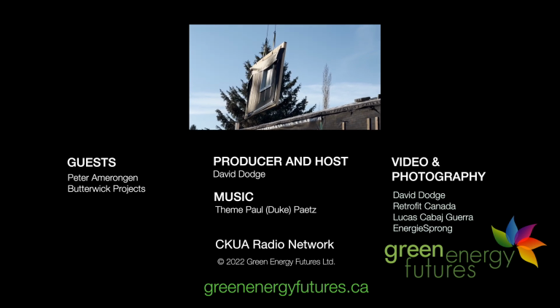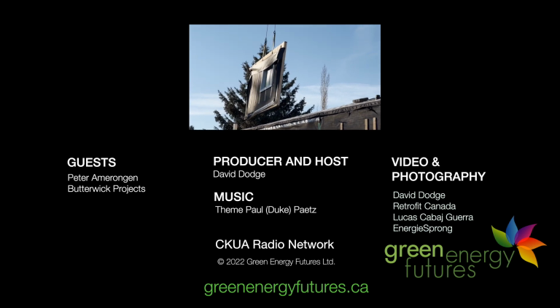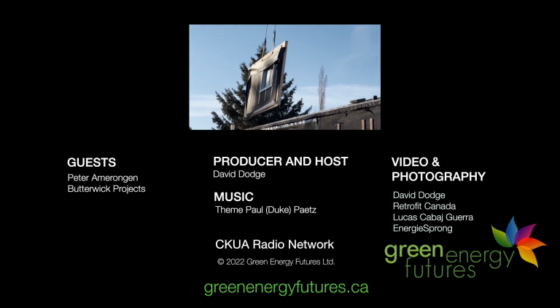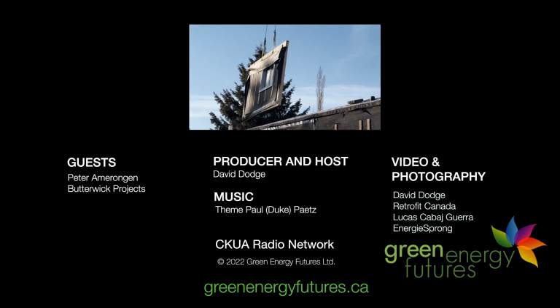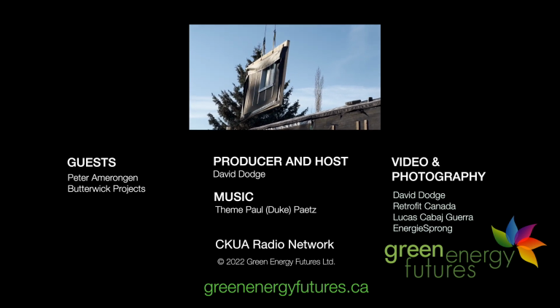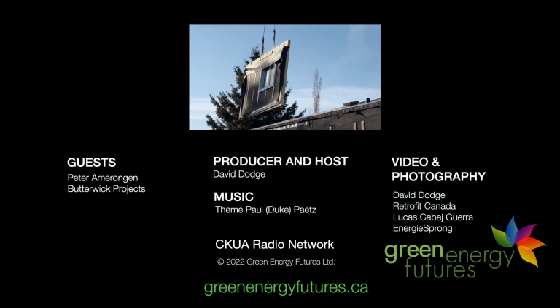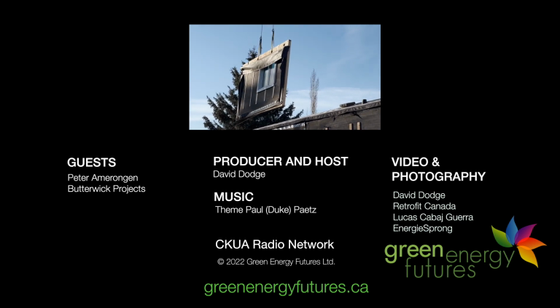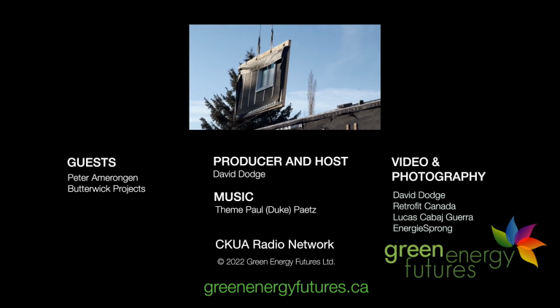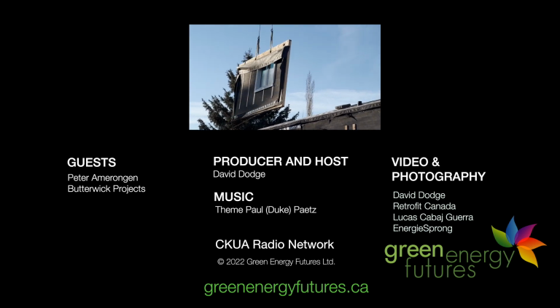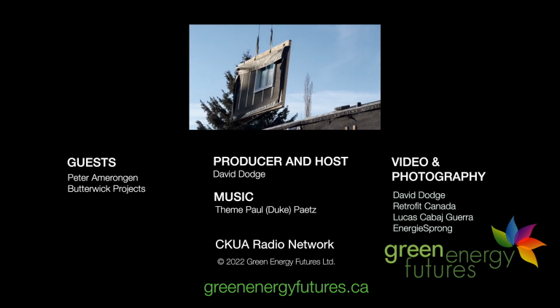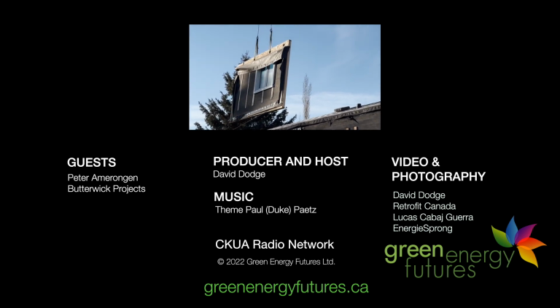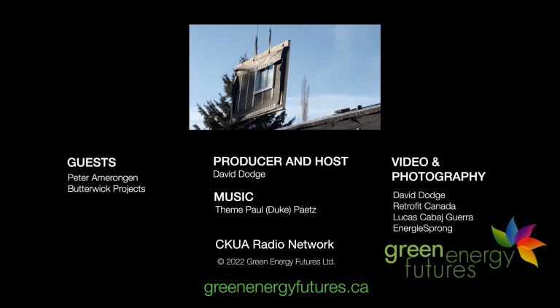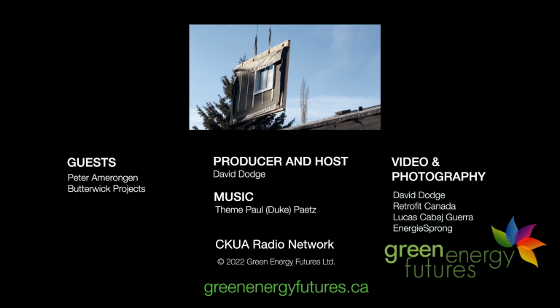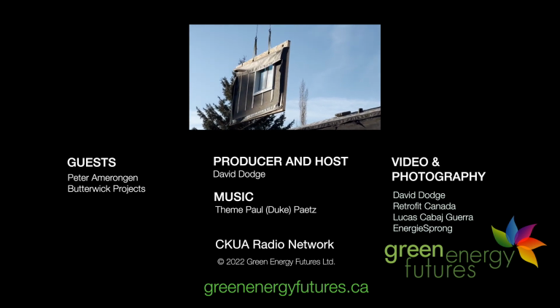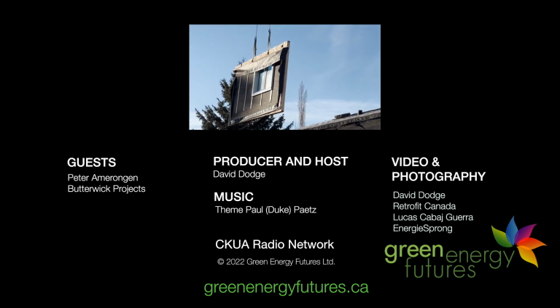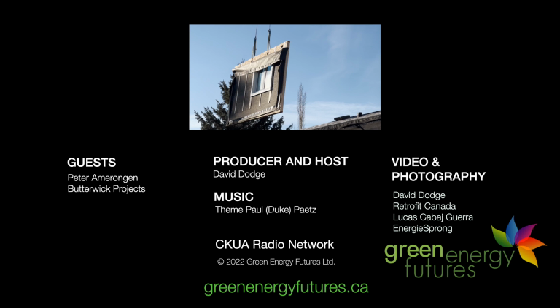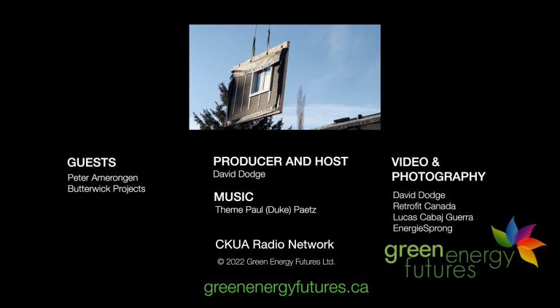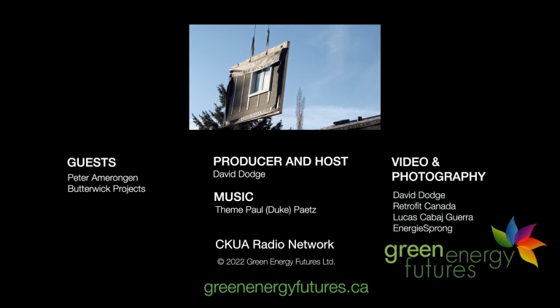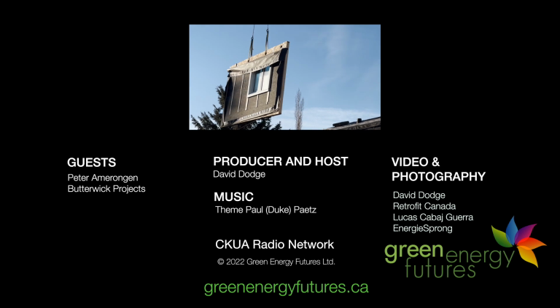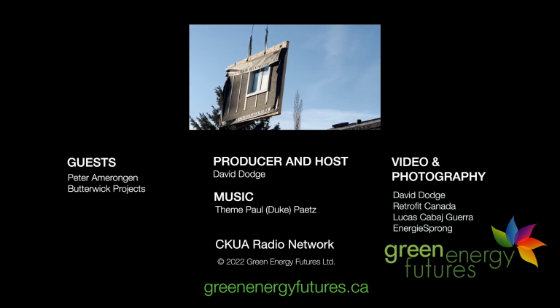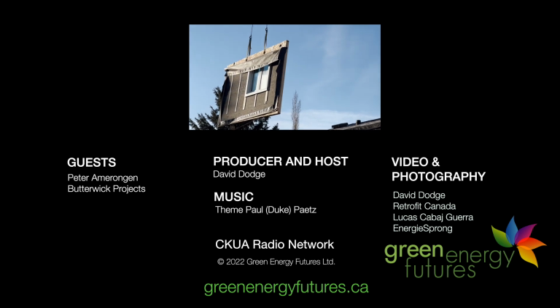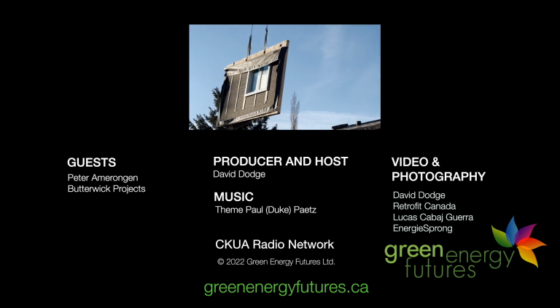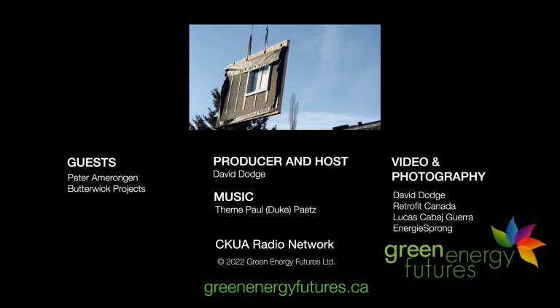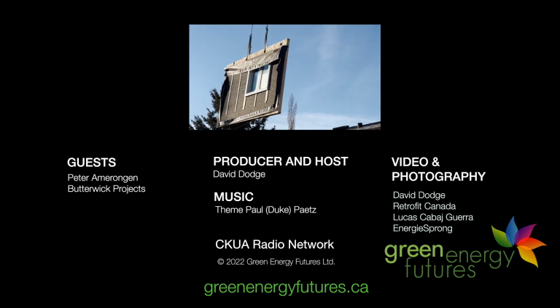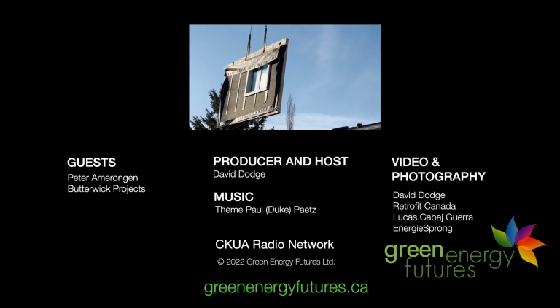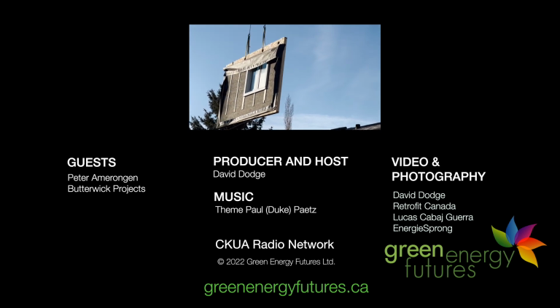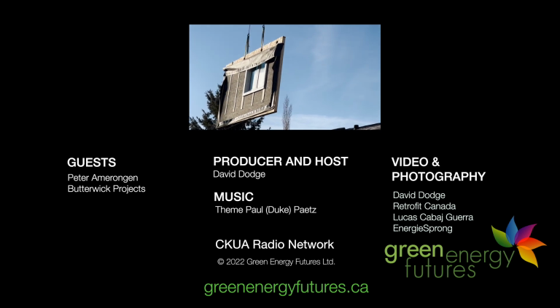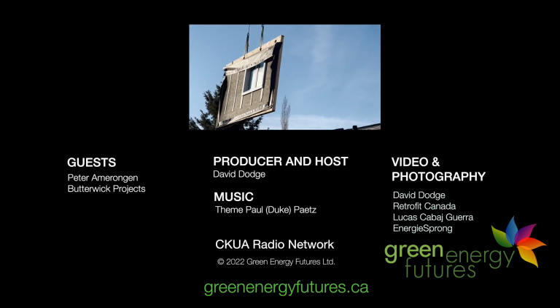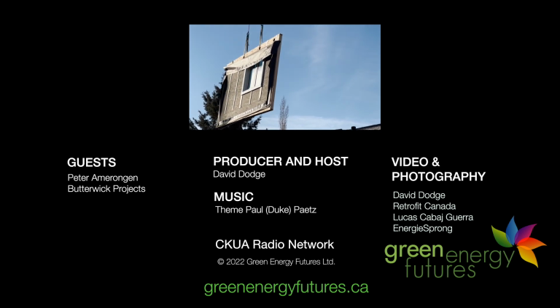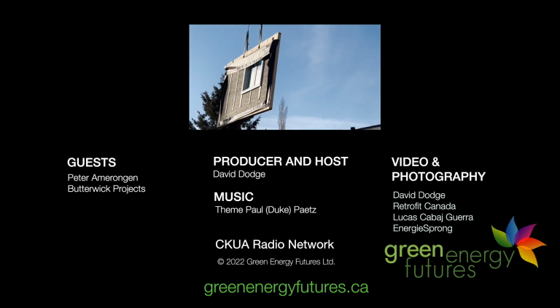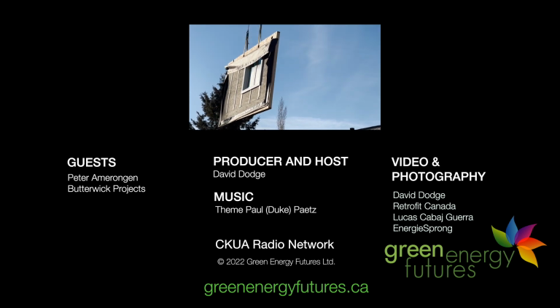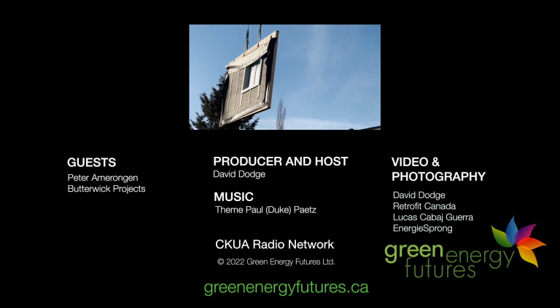Be sure to hit like and subscribe to our channel to see many more stories like this. For Green Energy Futures, I'm David Dodge.